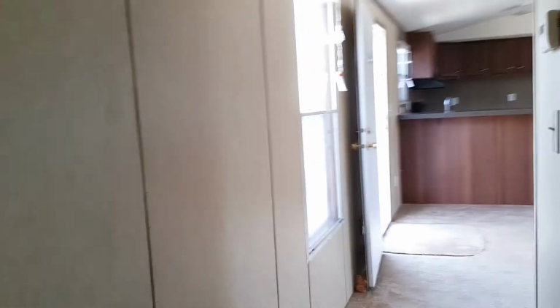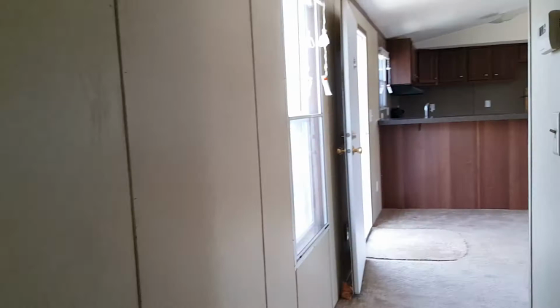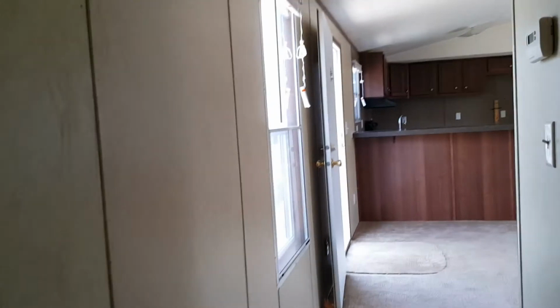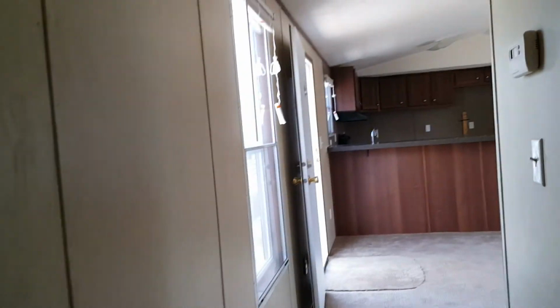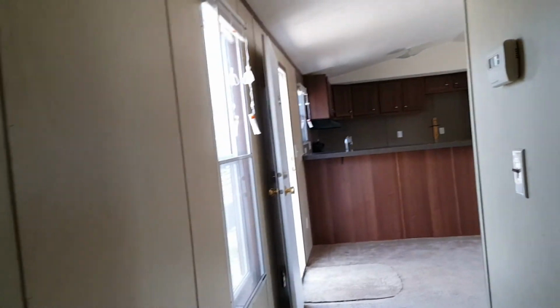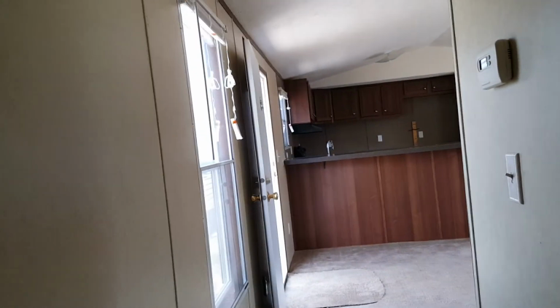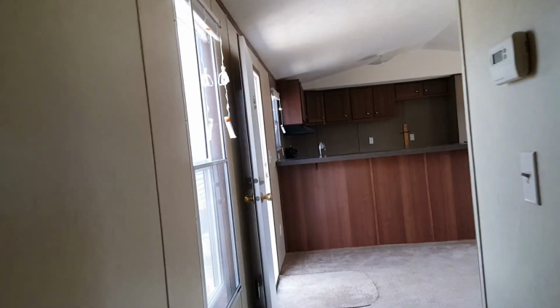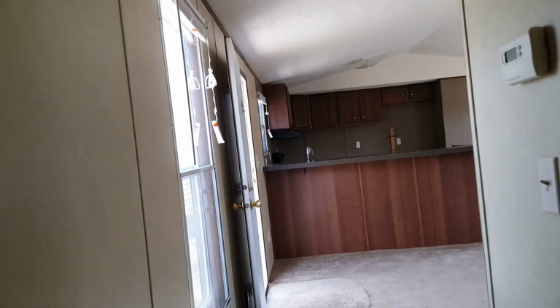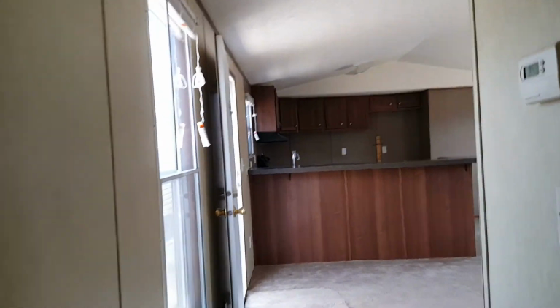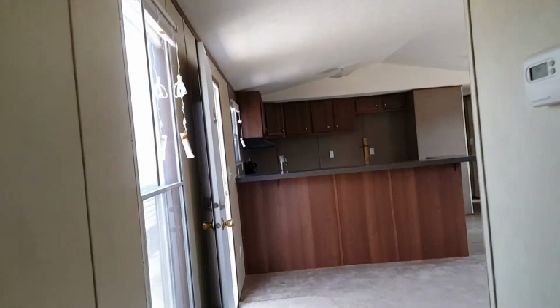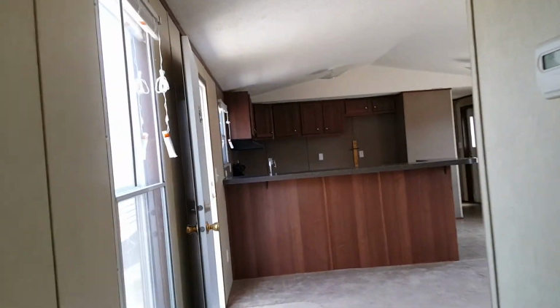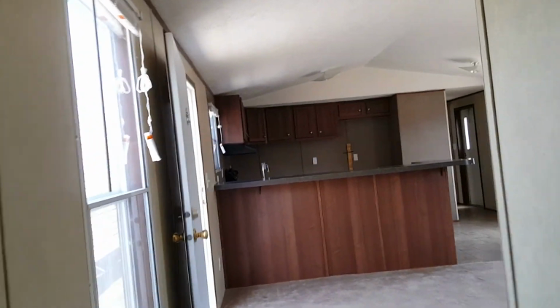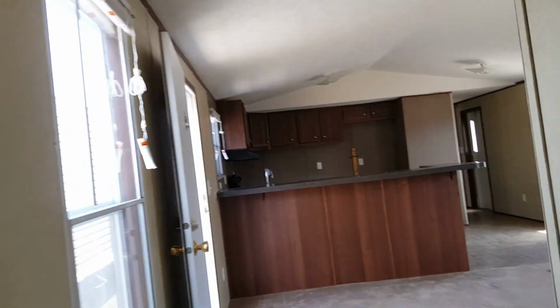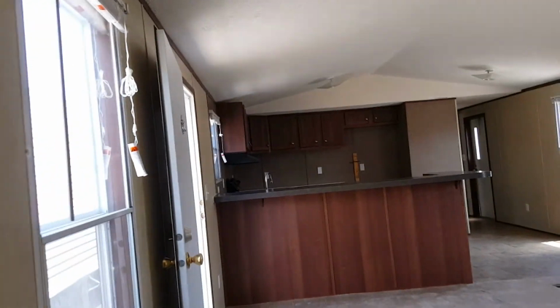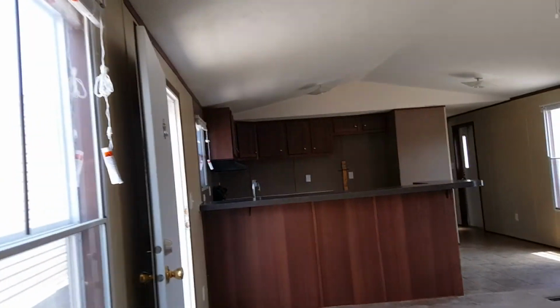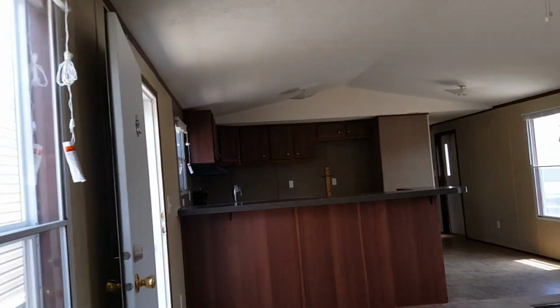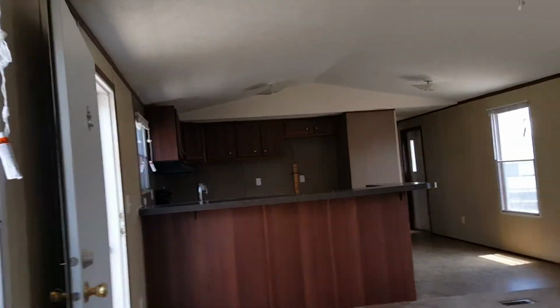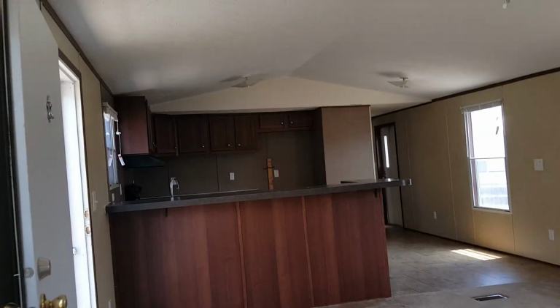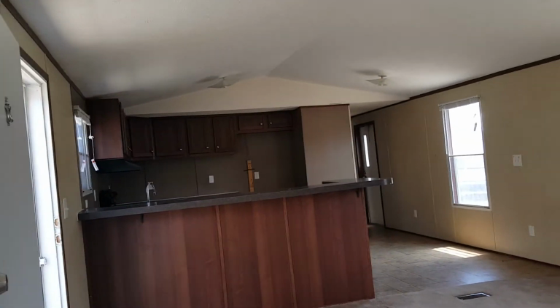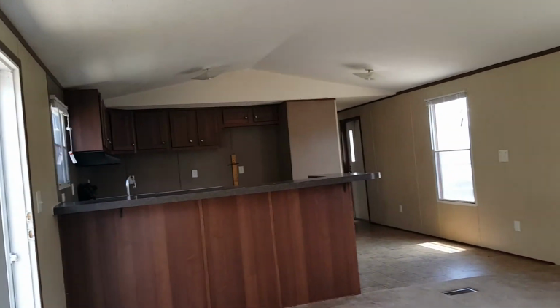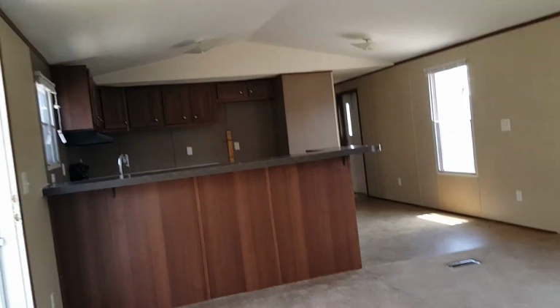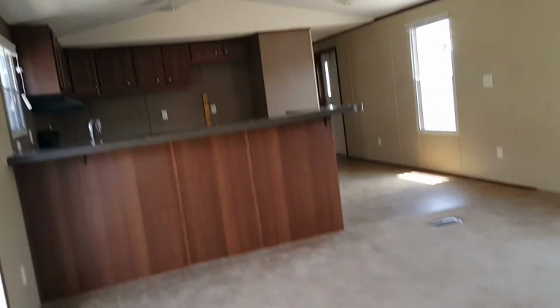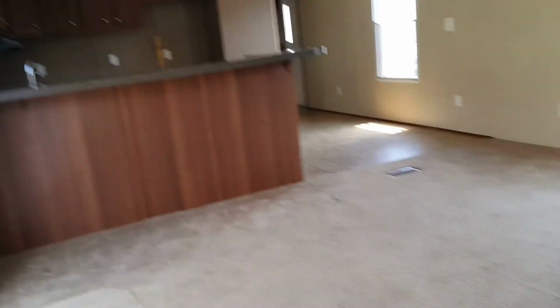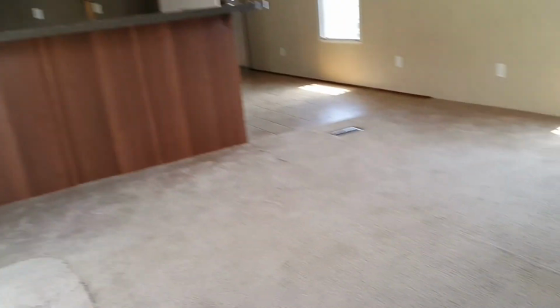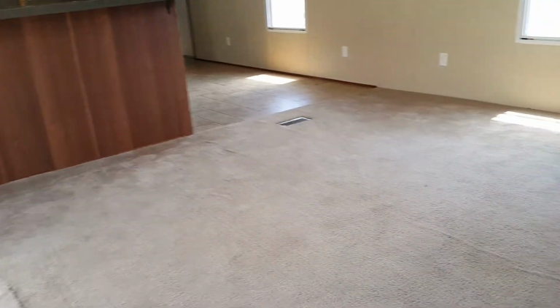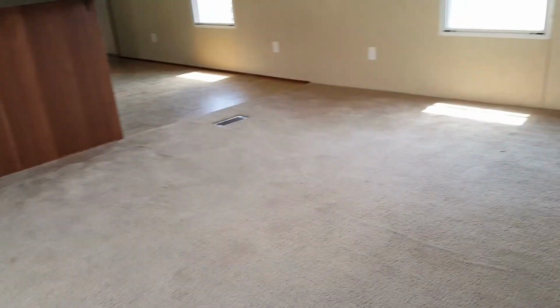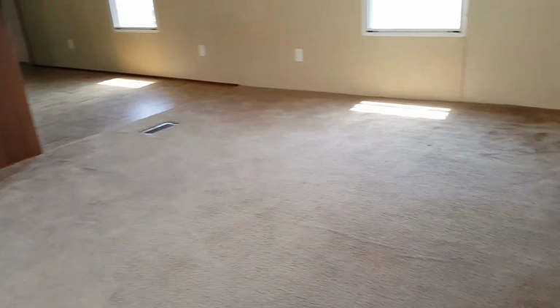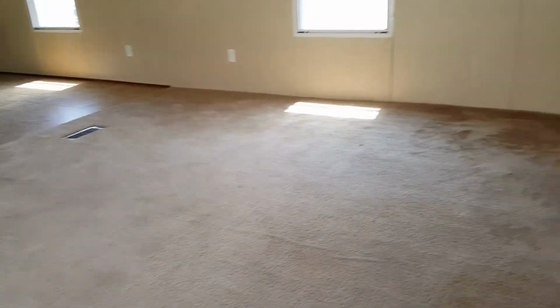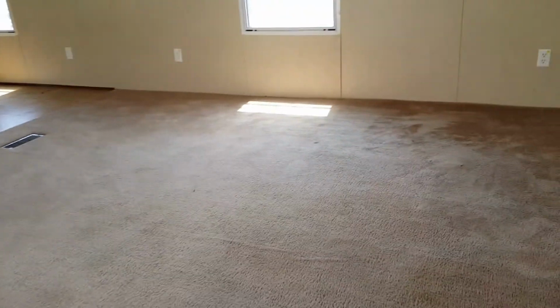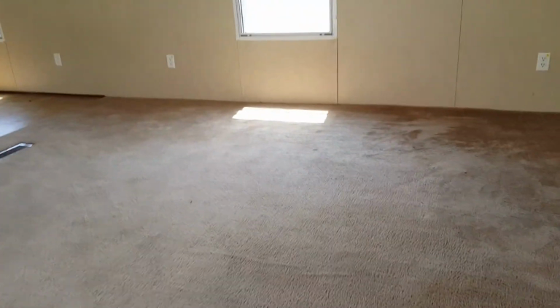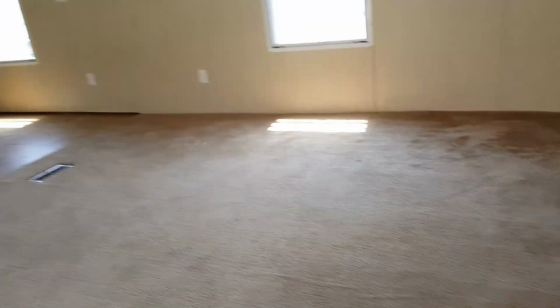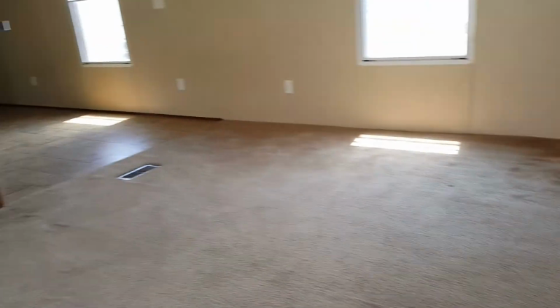Well taken care of, no smells. This is the original carpet, actually.